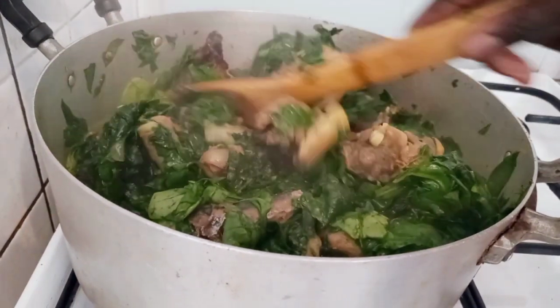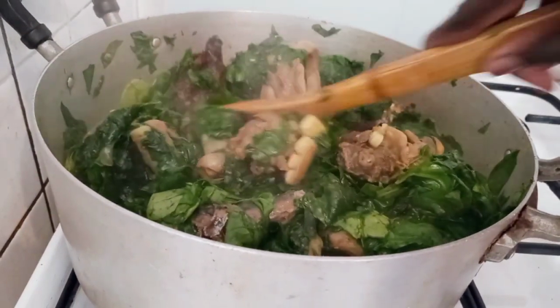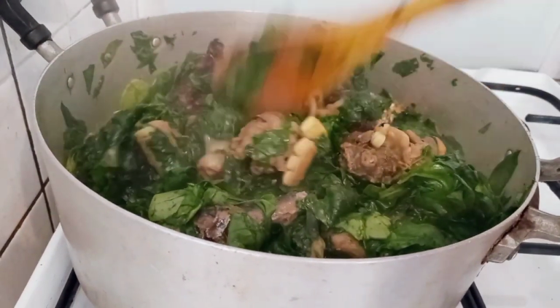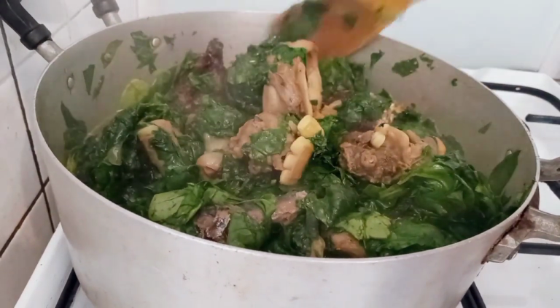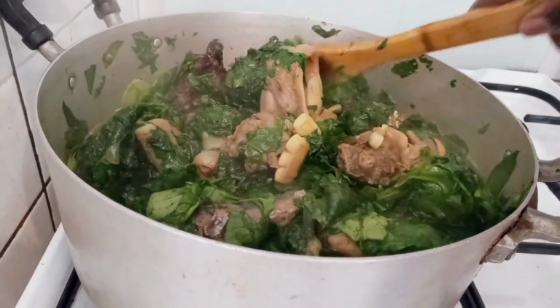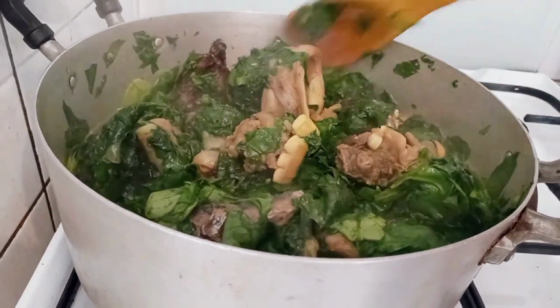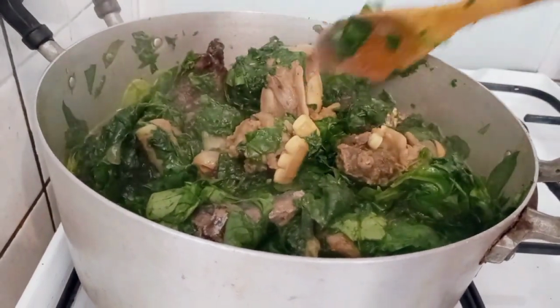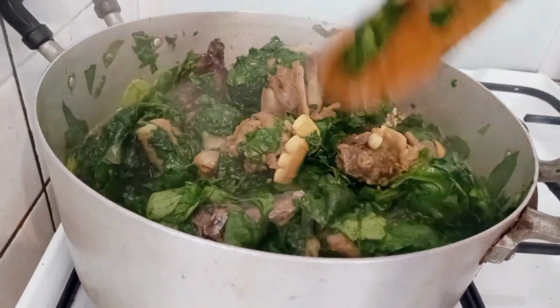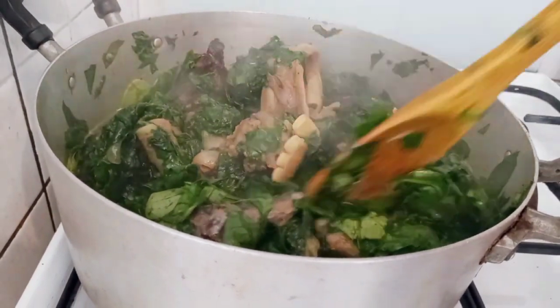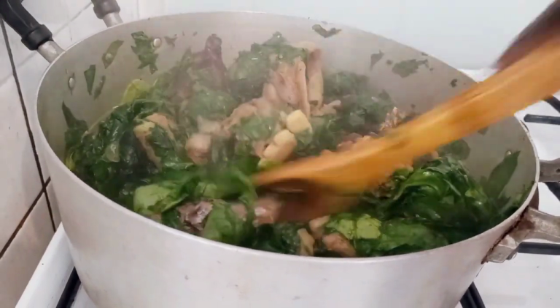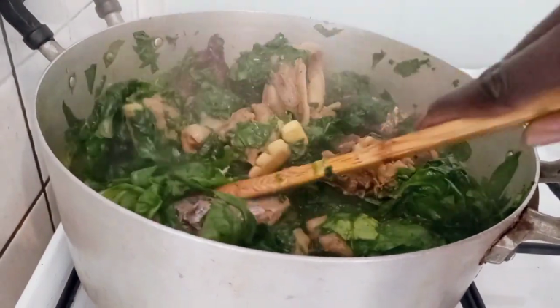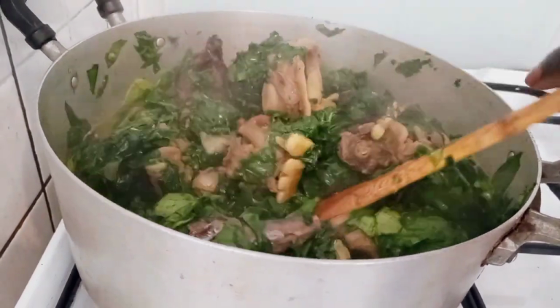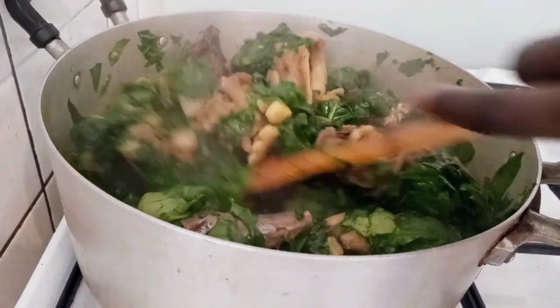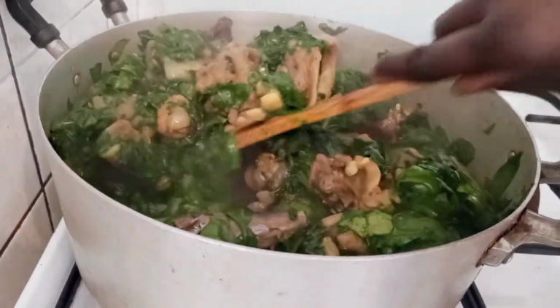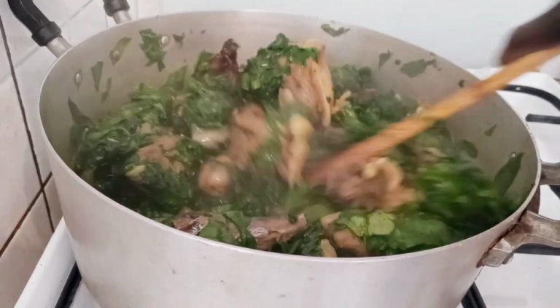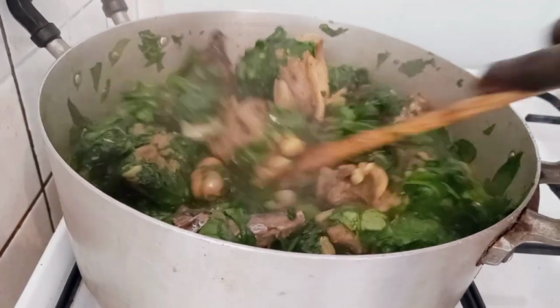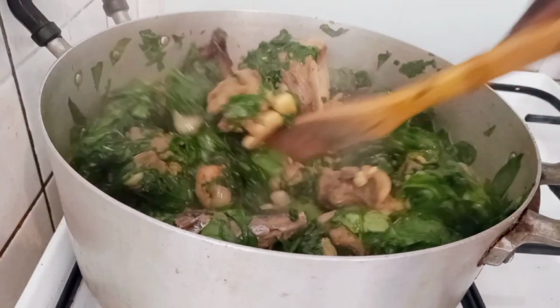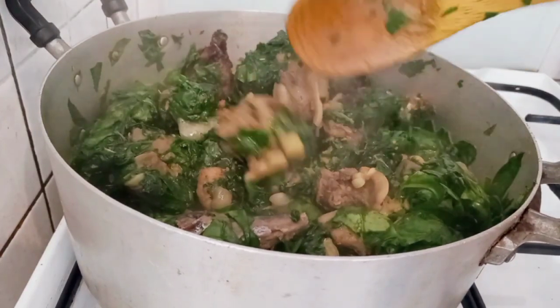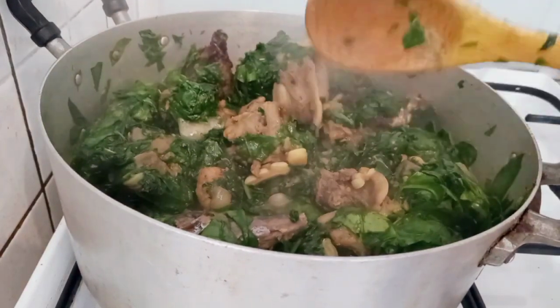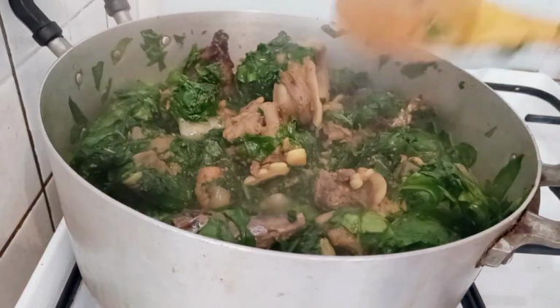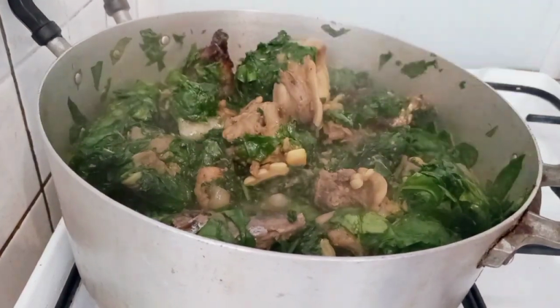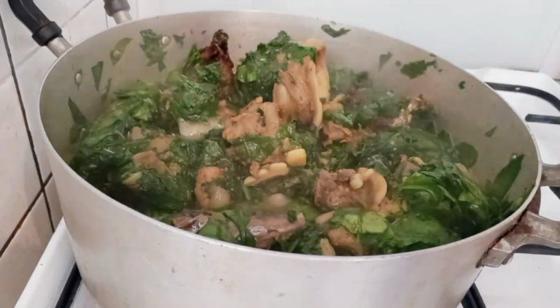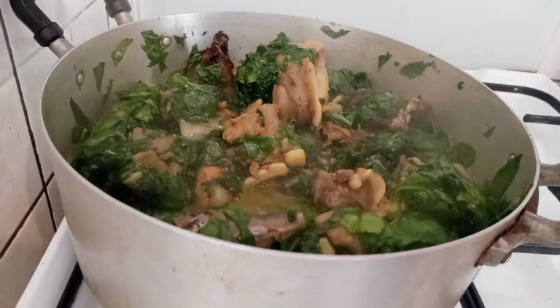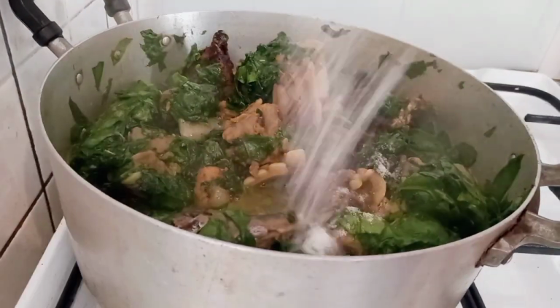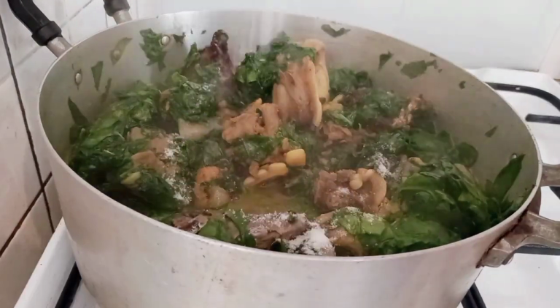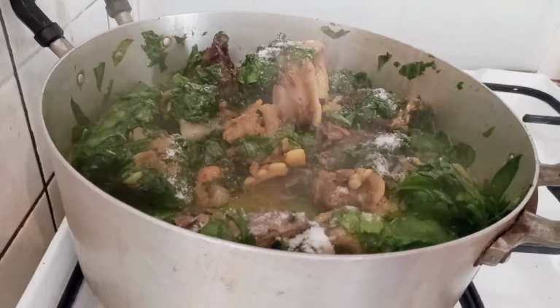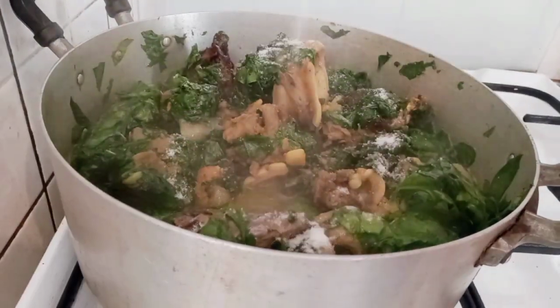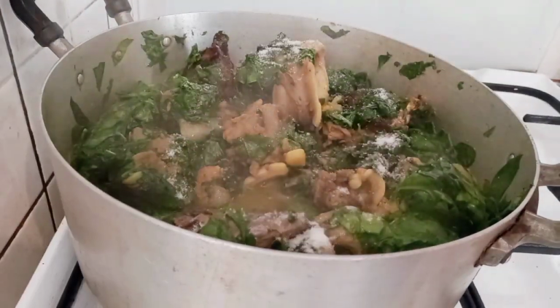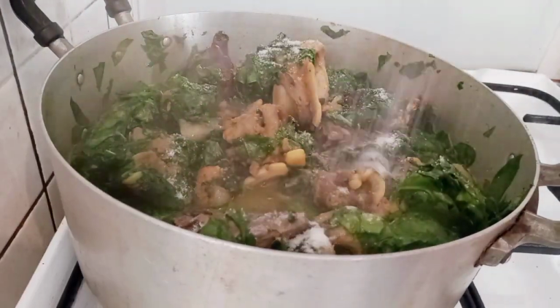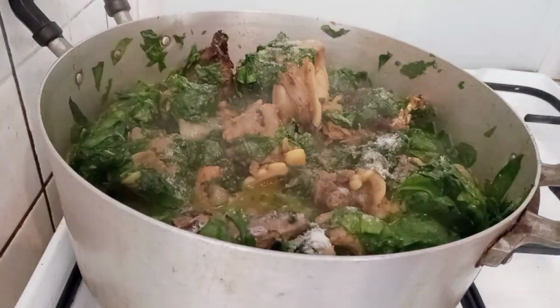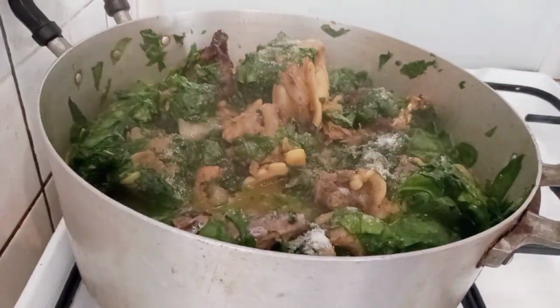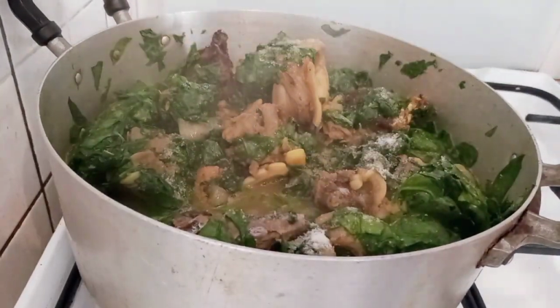Now I will taste for salt. I found out it needed more, so I just sprinkled some salt.